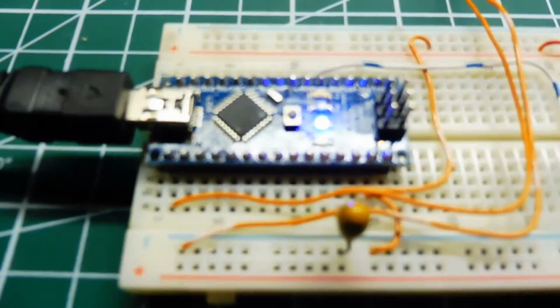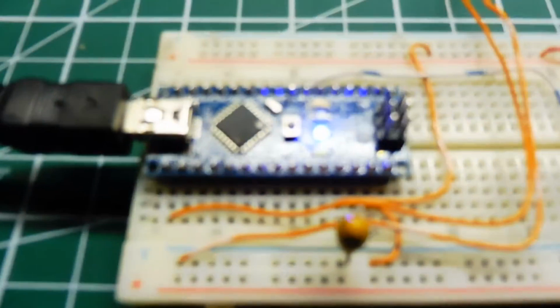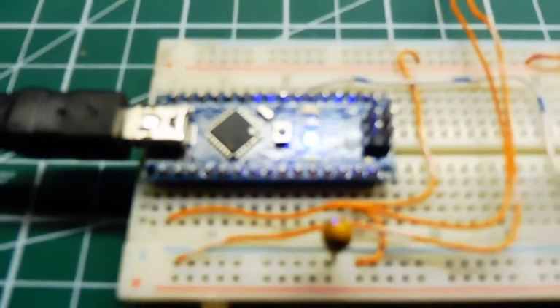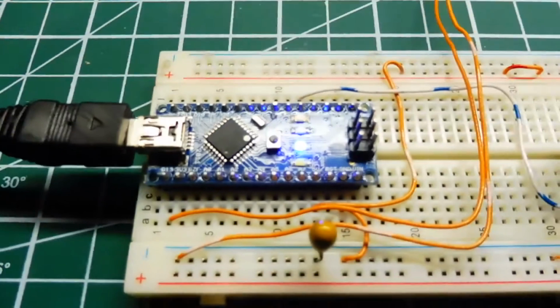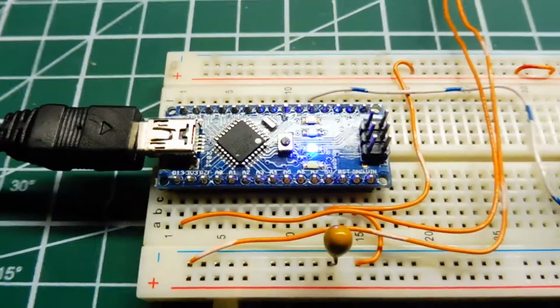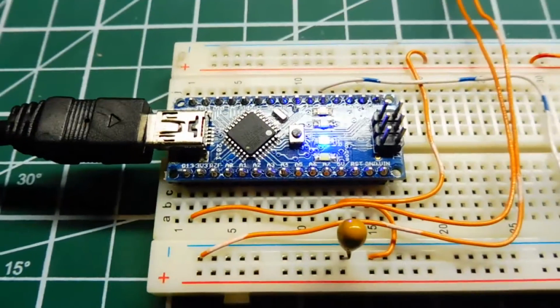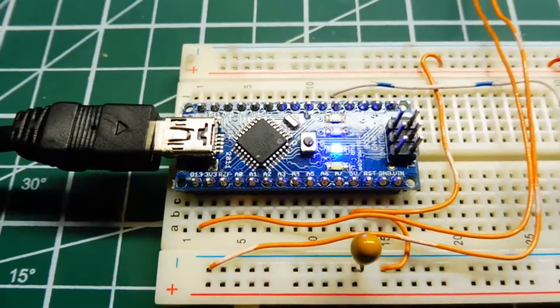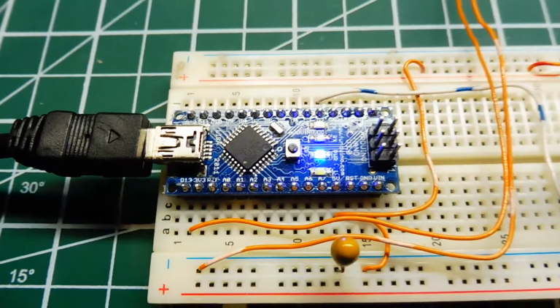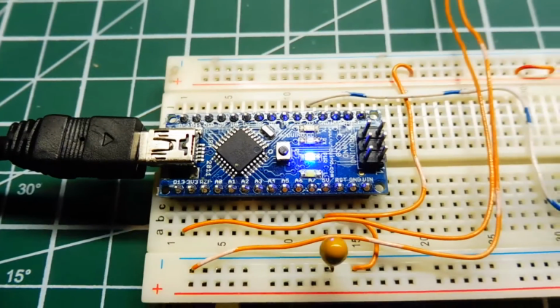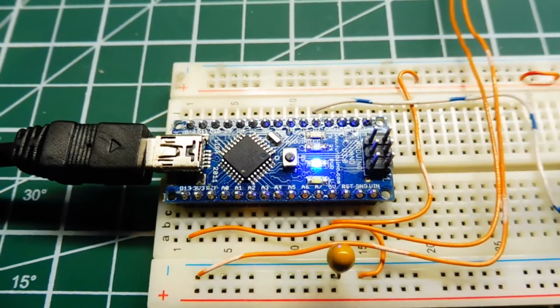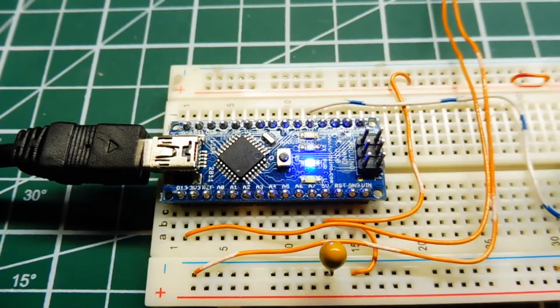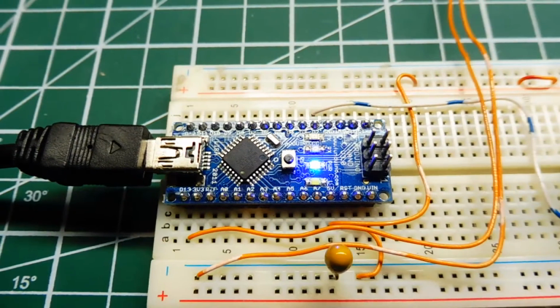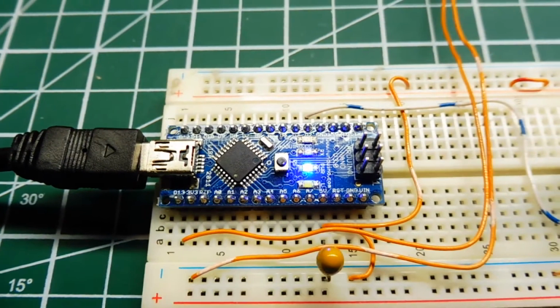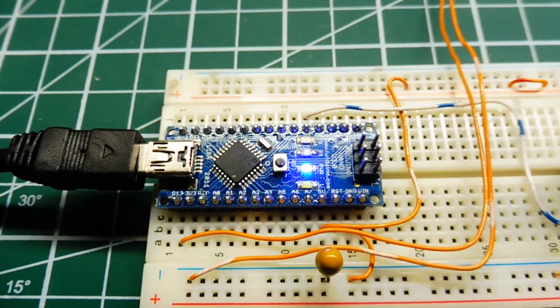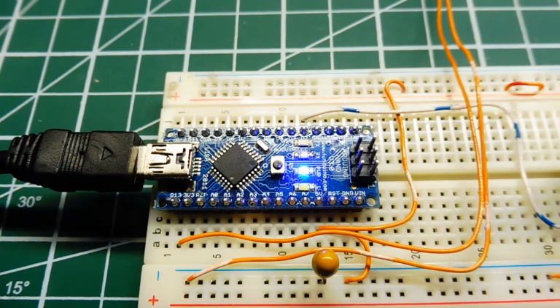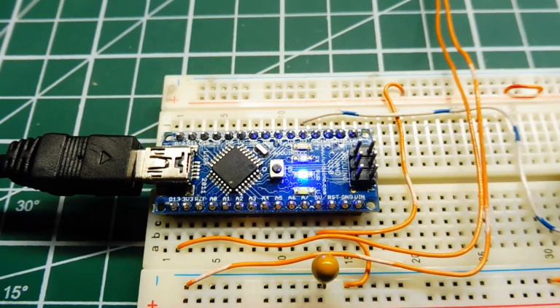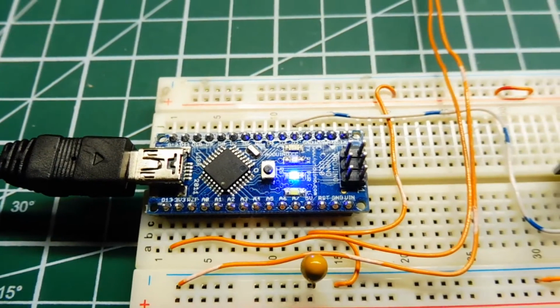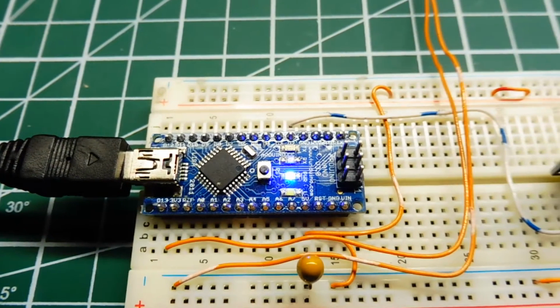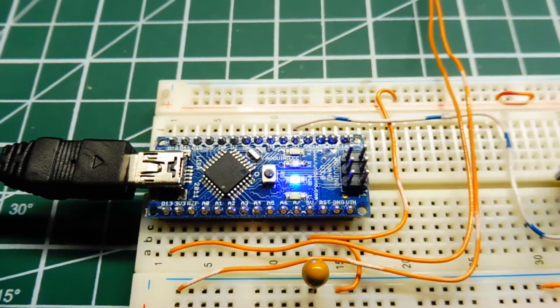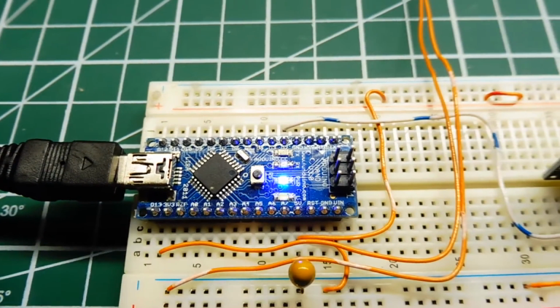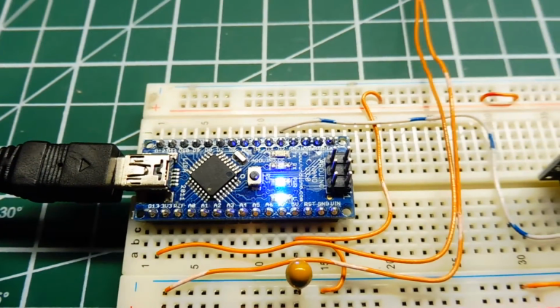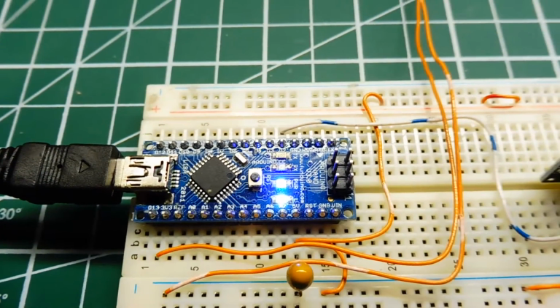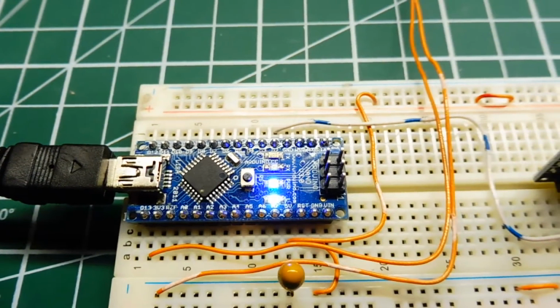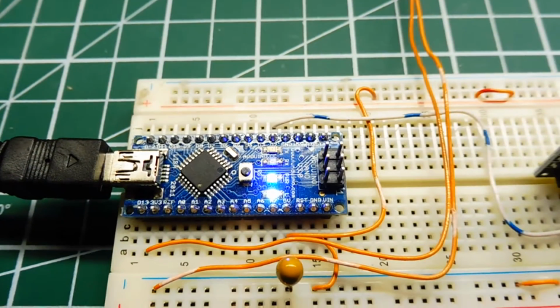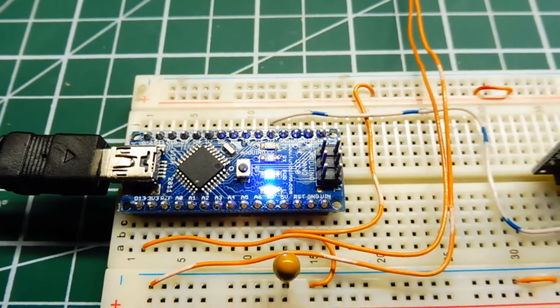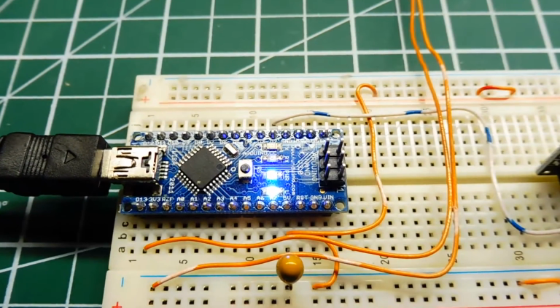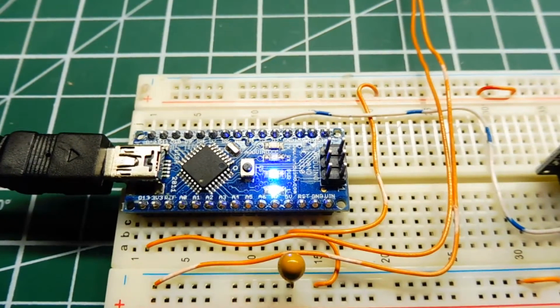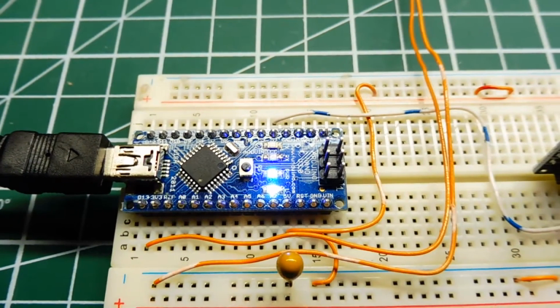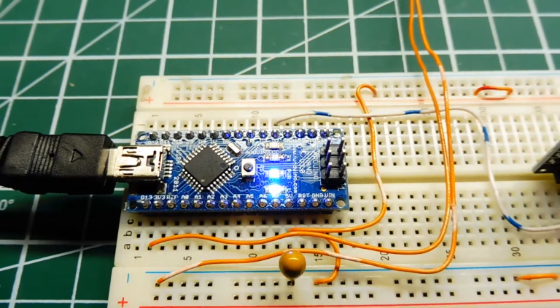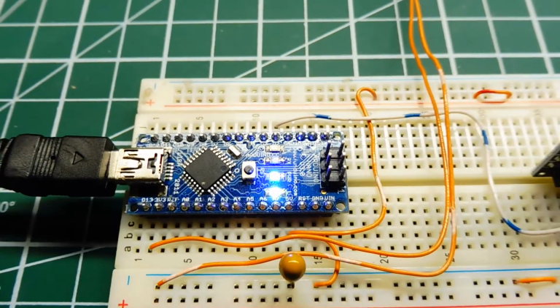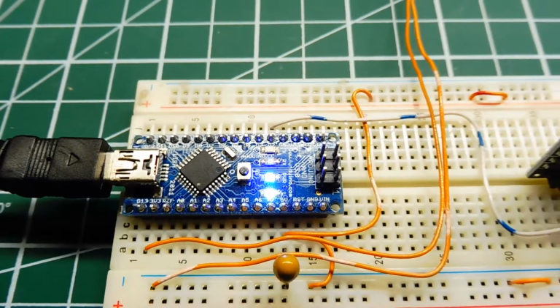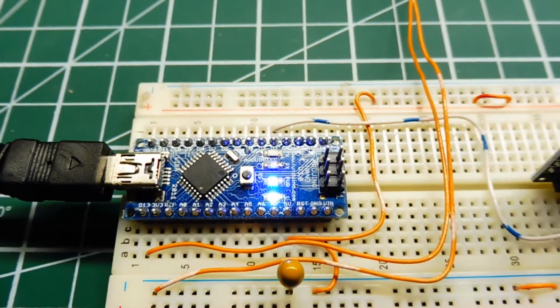So anytime you can turn on an LED, you can turn on anything.